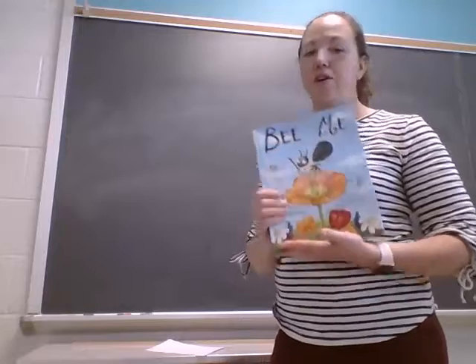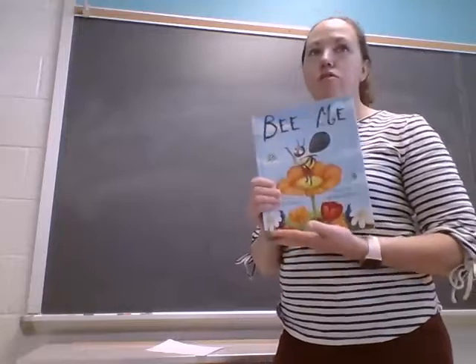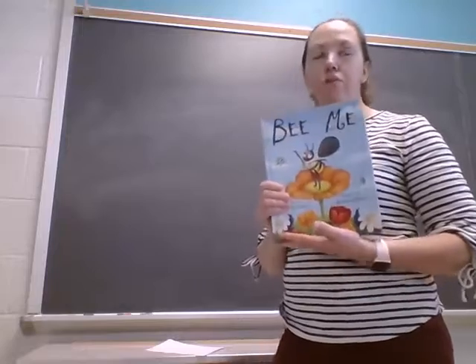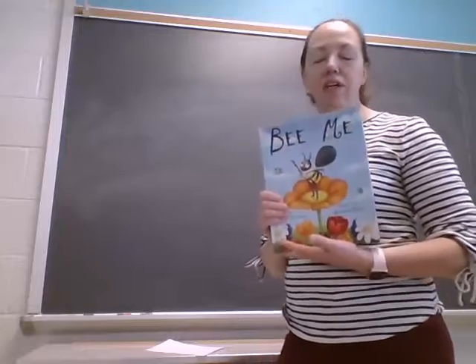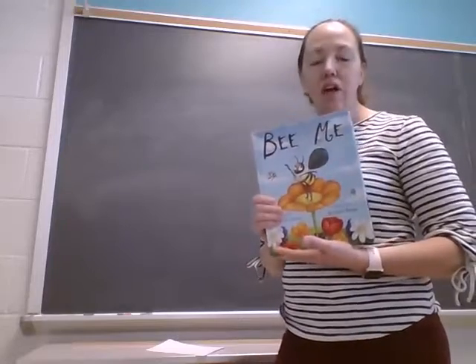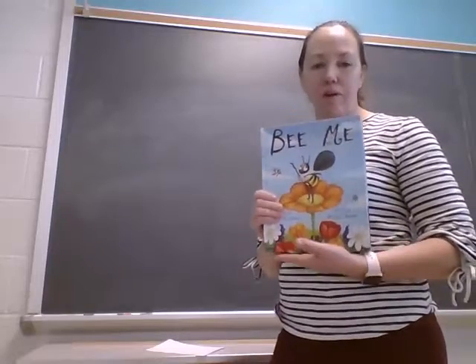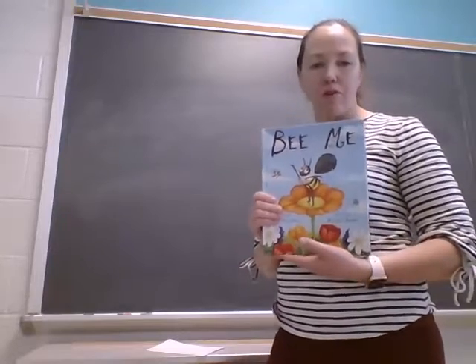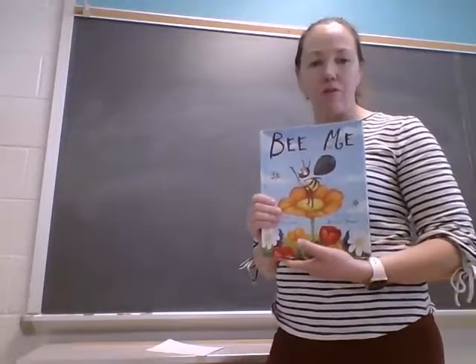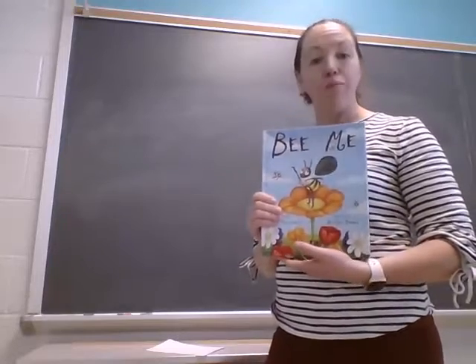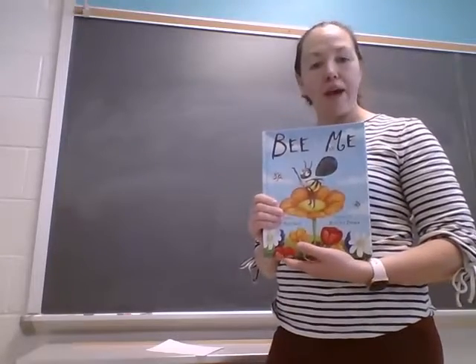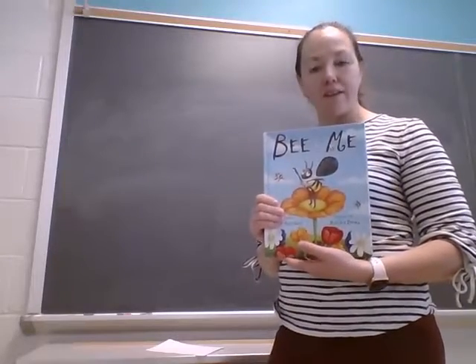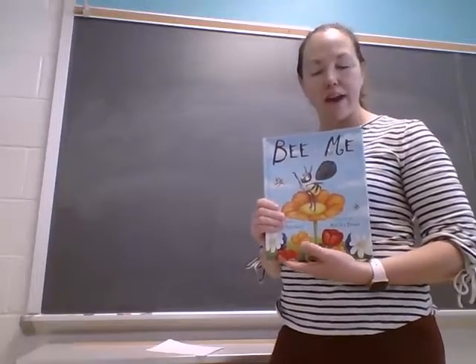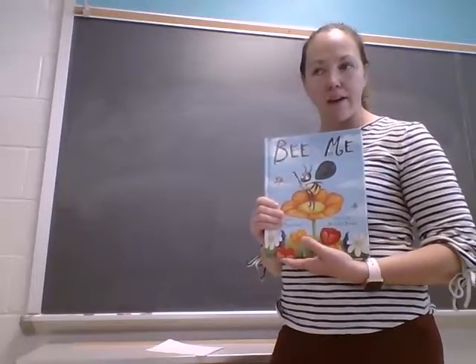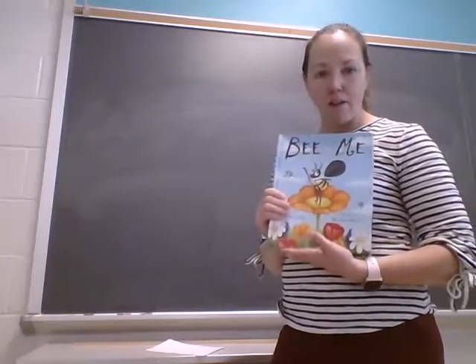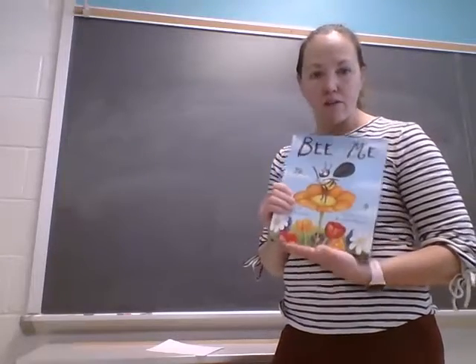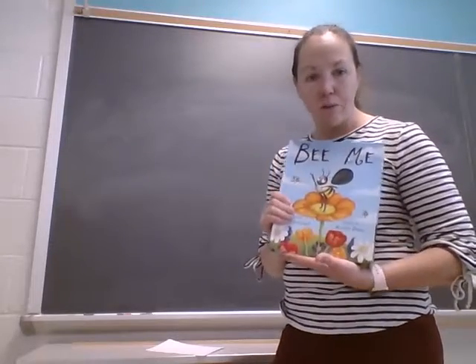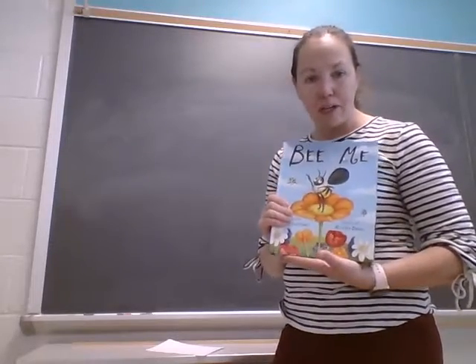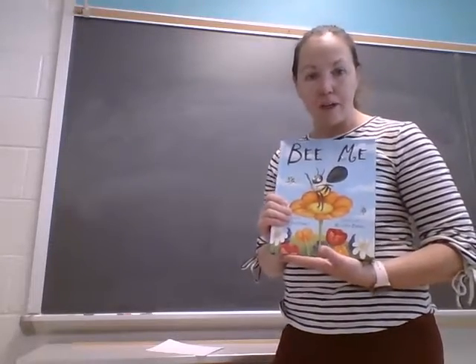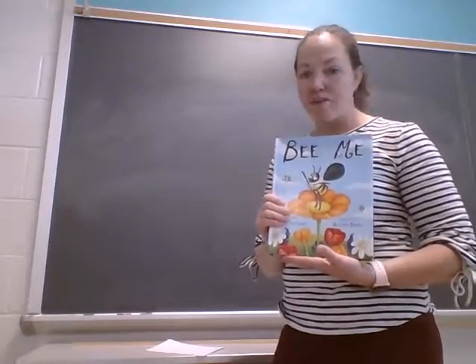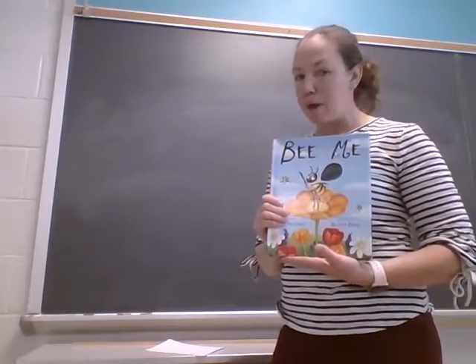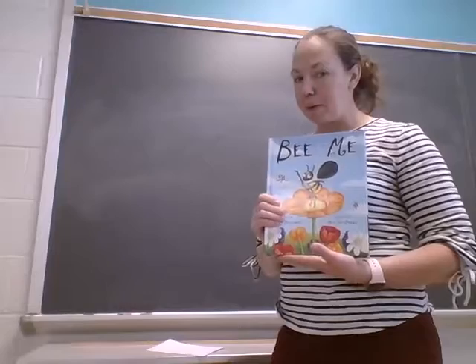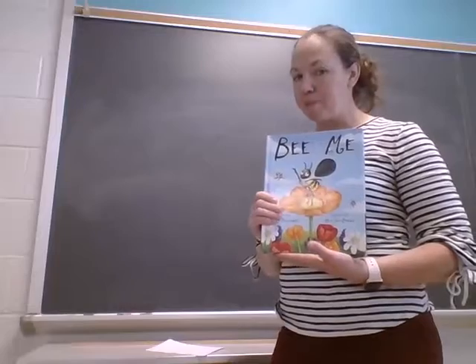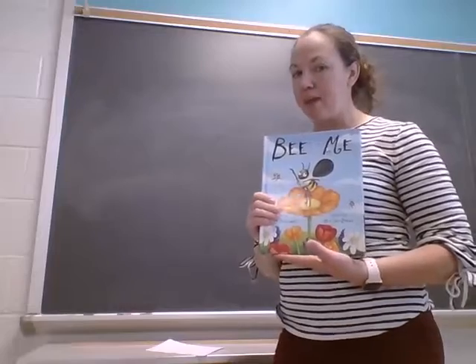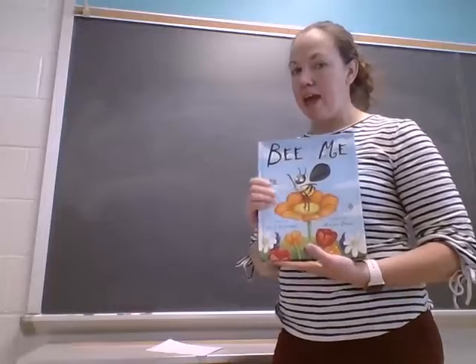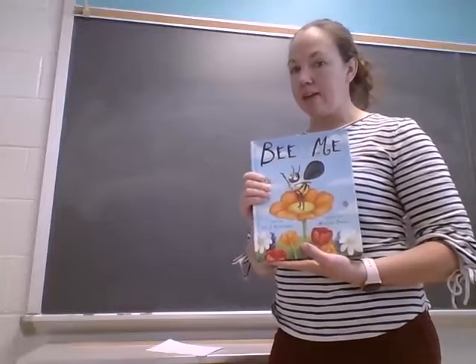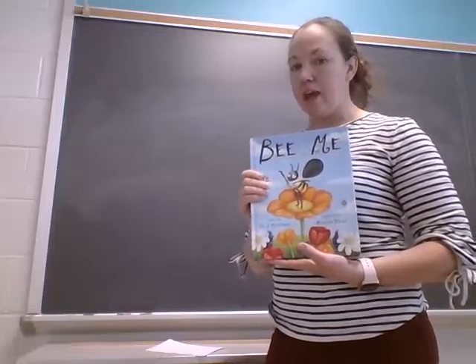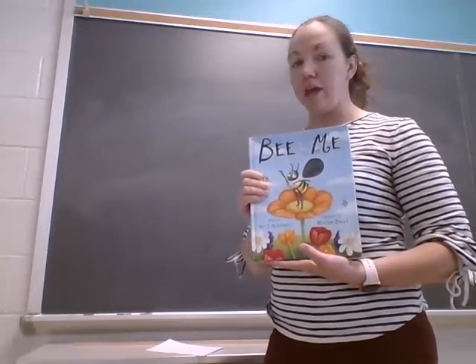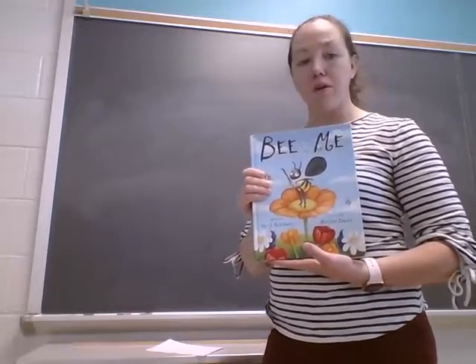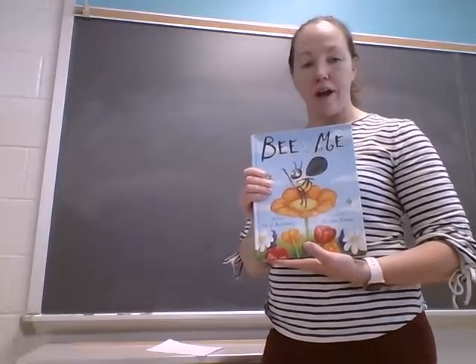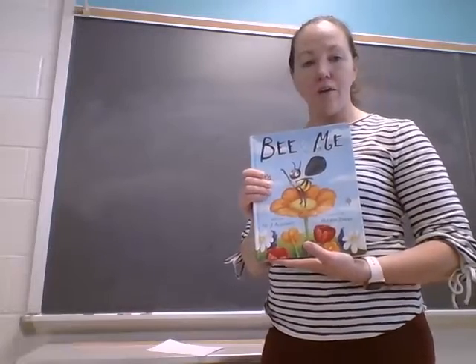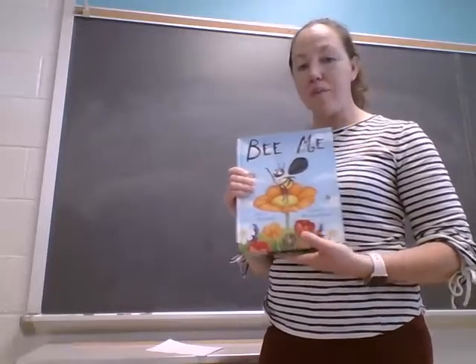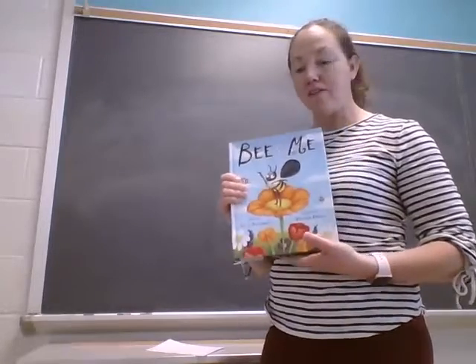So we are going to do some writing today. You will need a piece of paper and a crayon or a pencil.